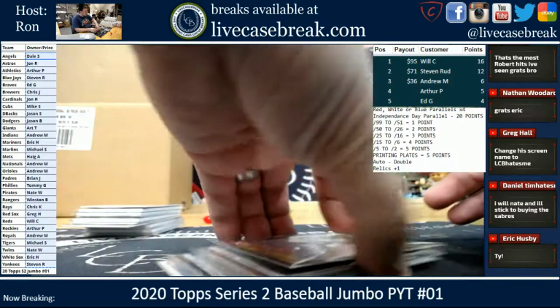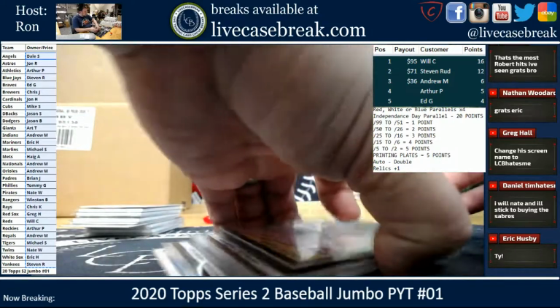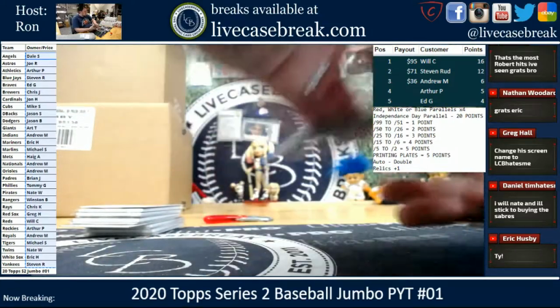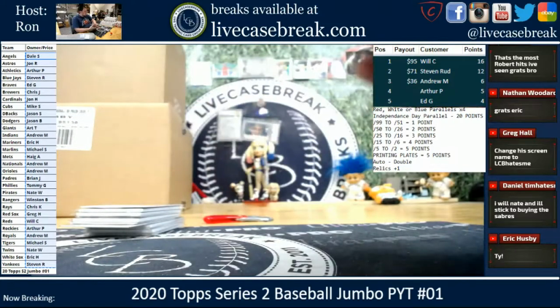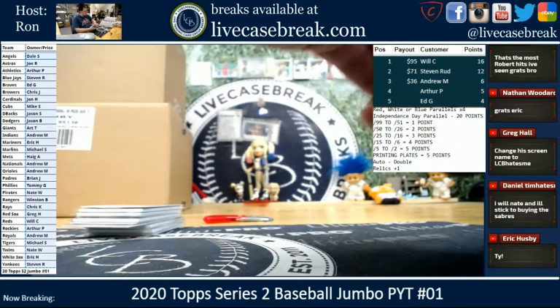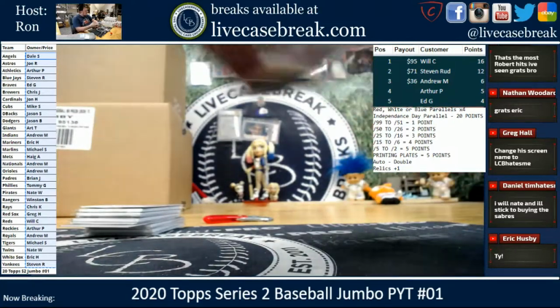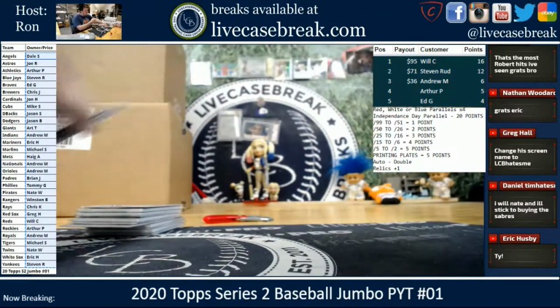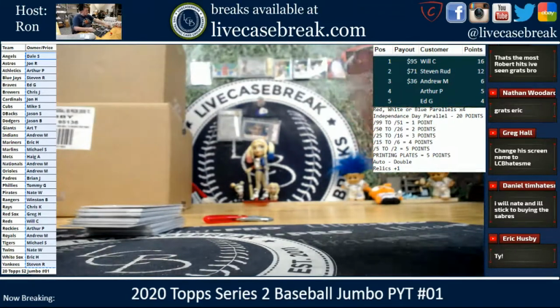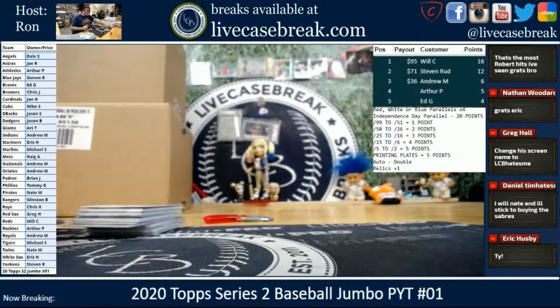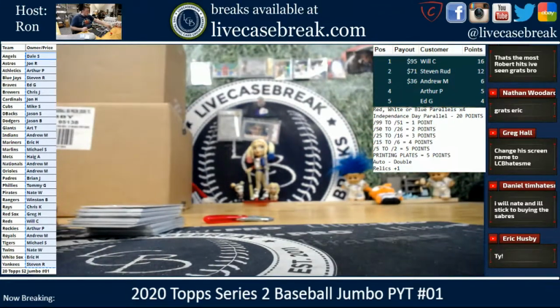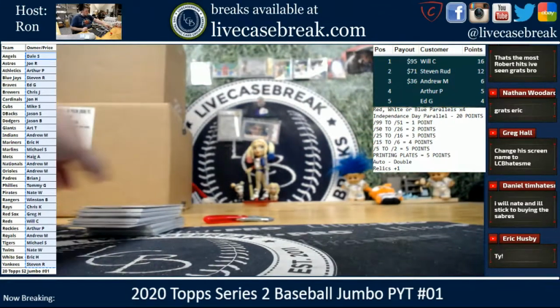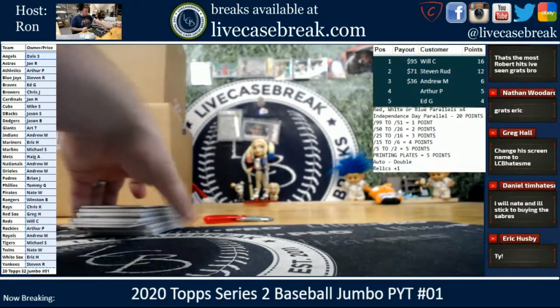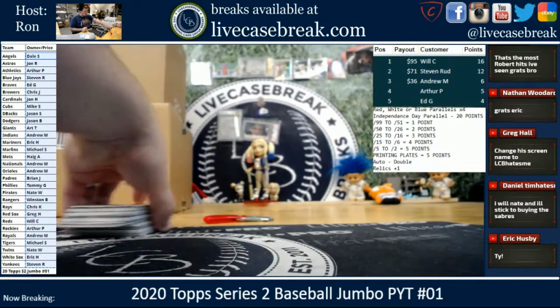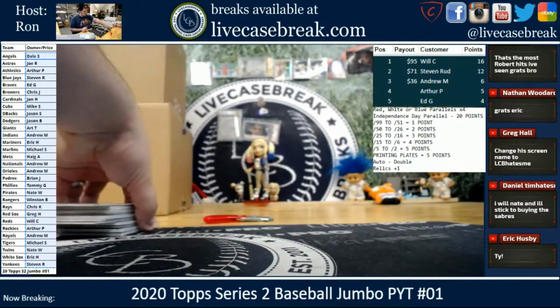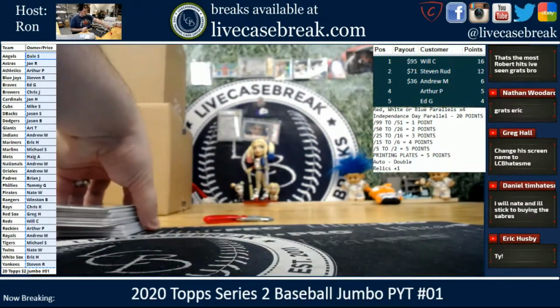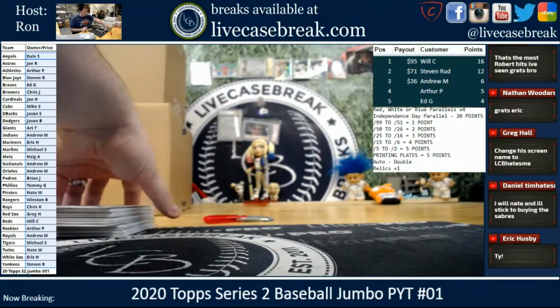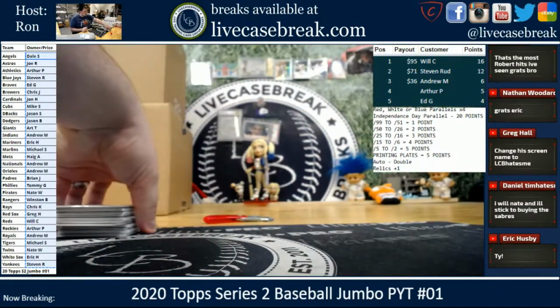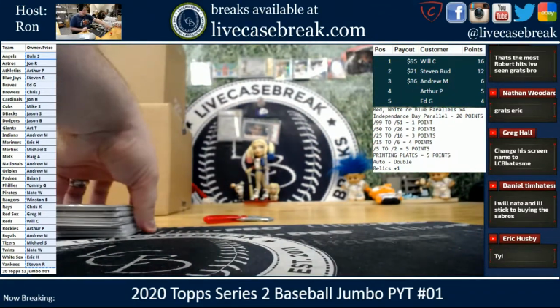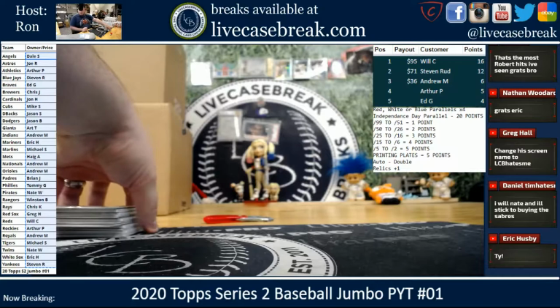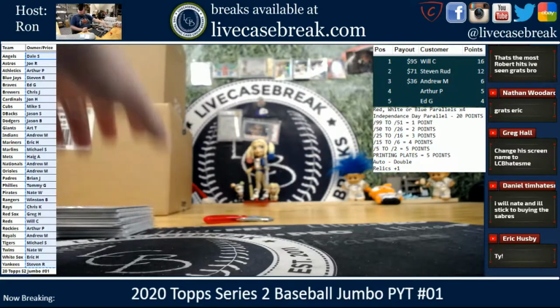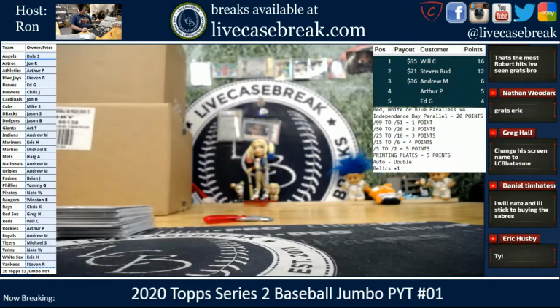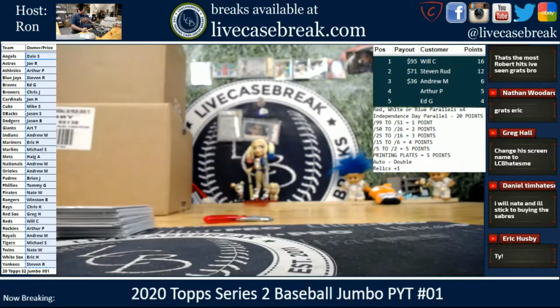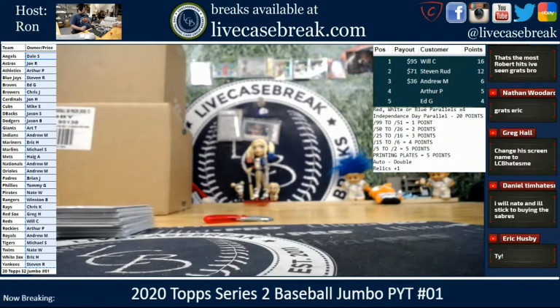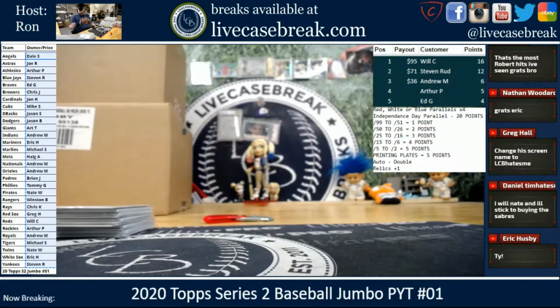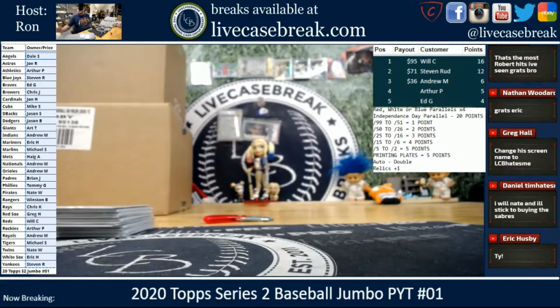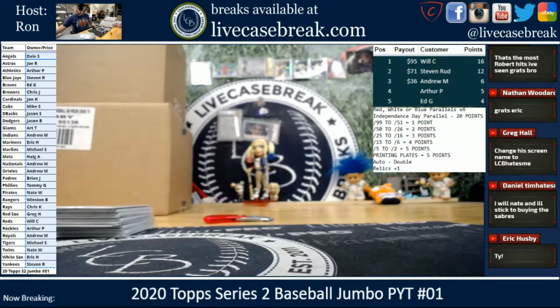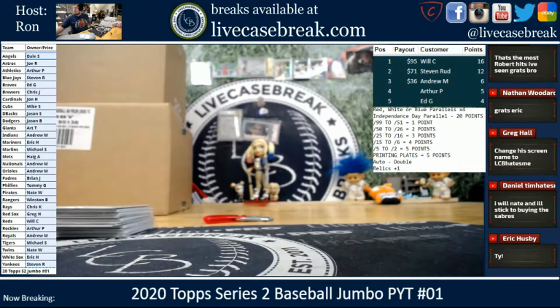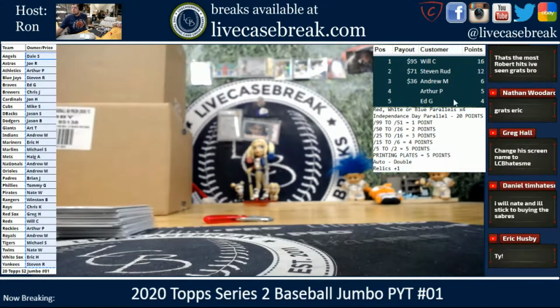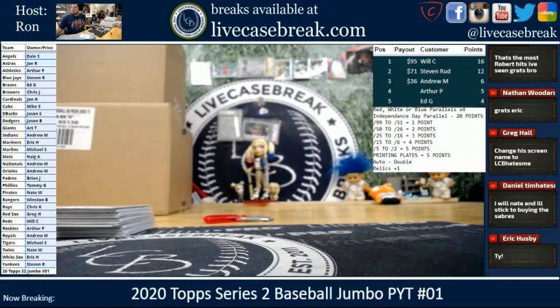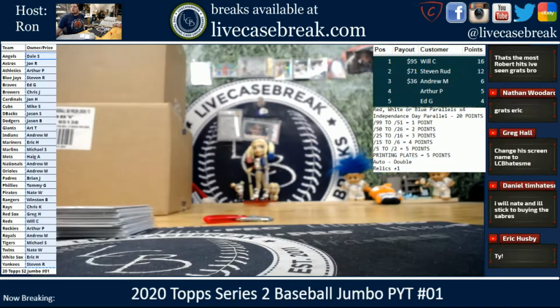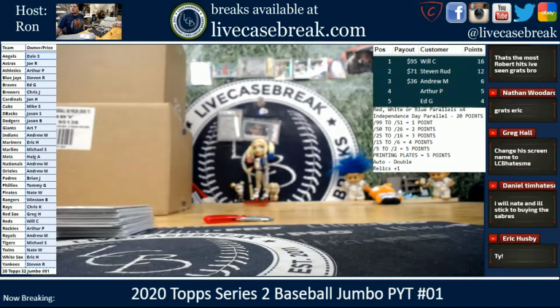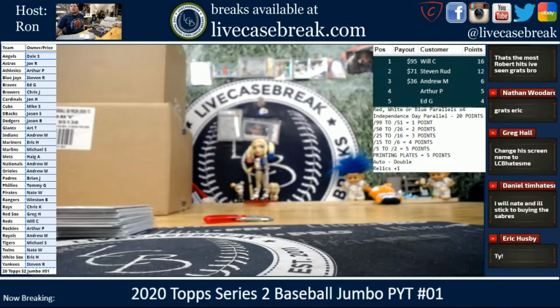Thanks for getting in — we got Hobby coming up next. LiveCaseBreak.com. This is Ron. I'm out.